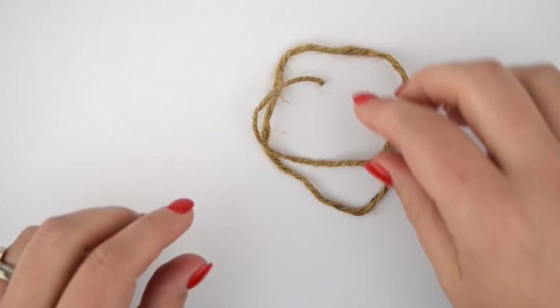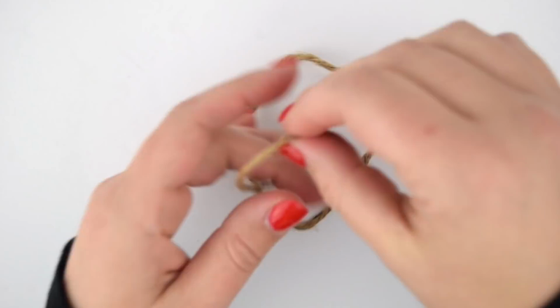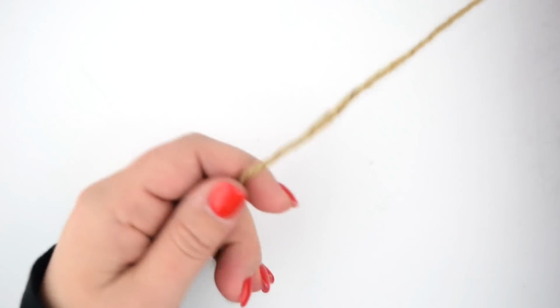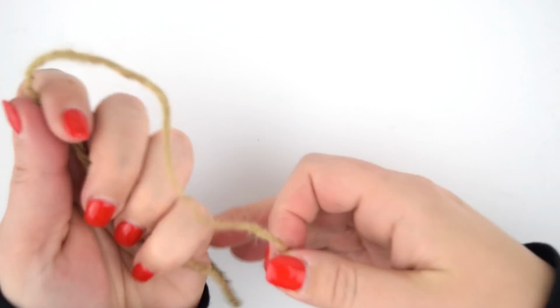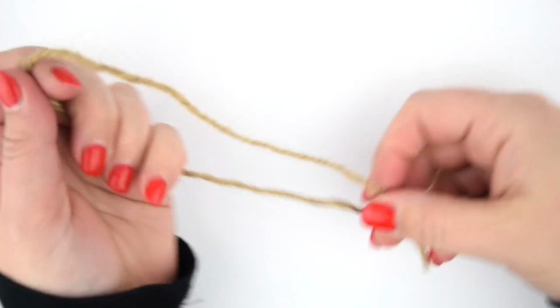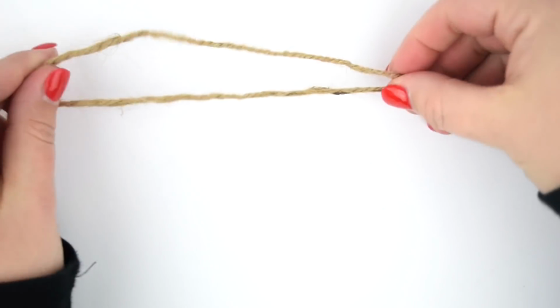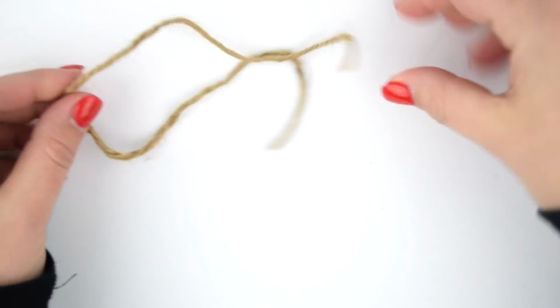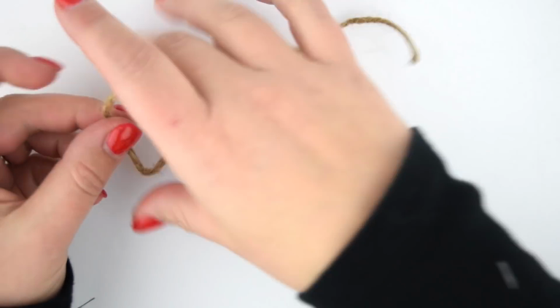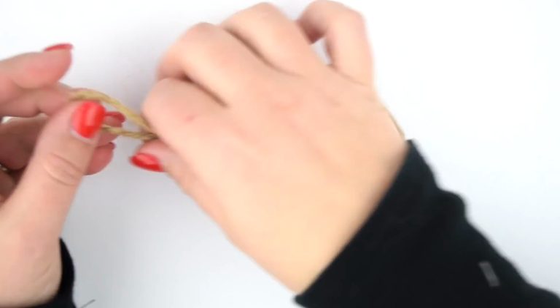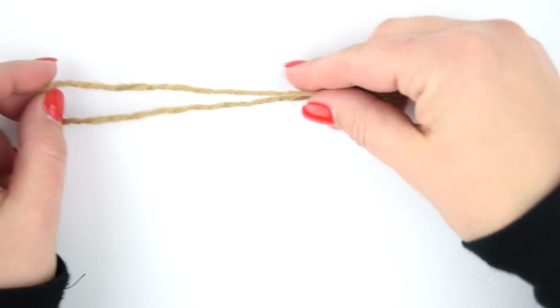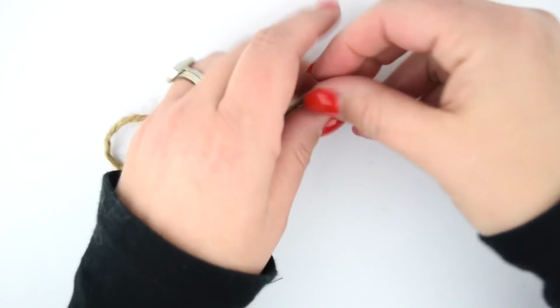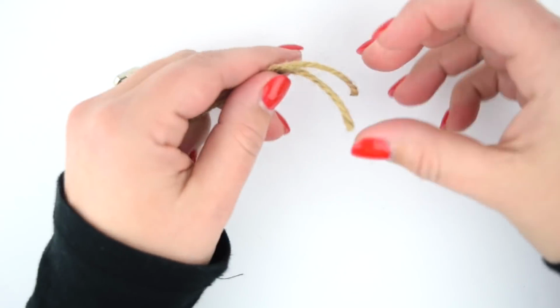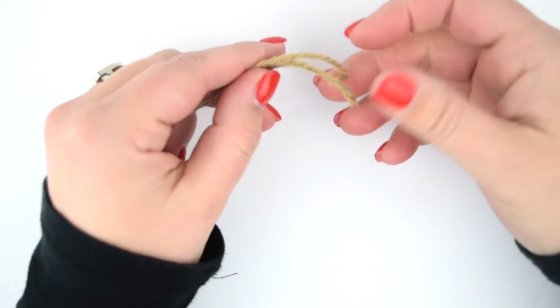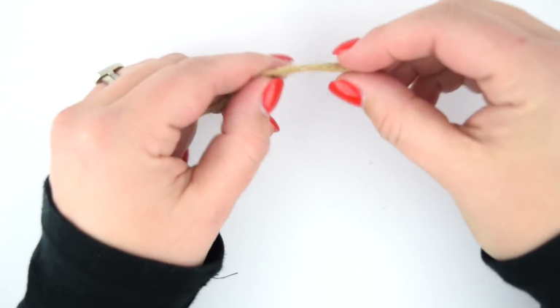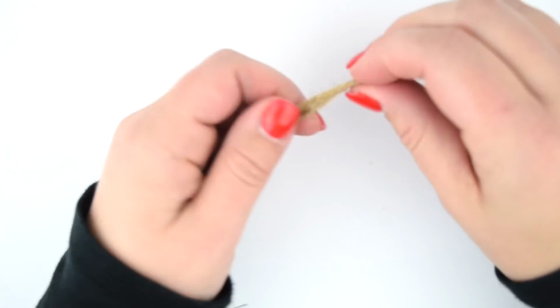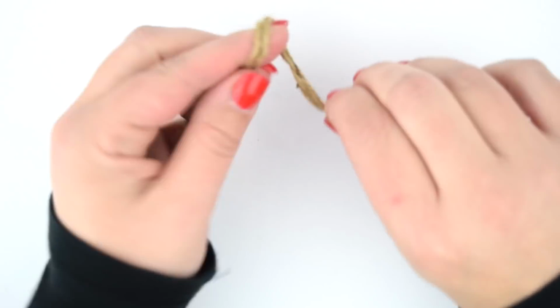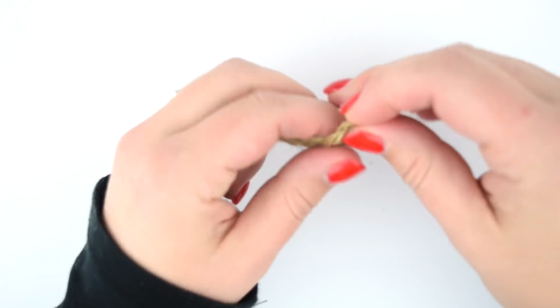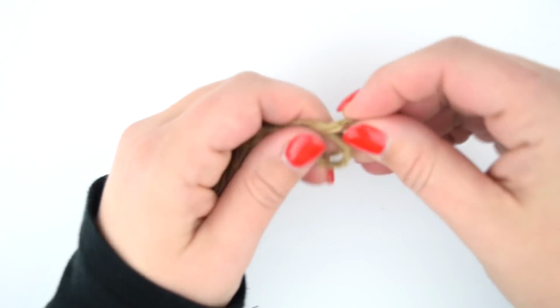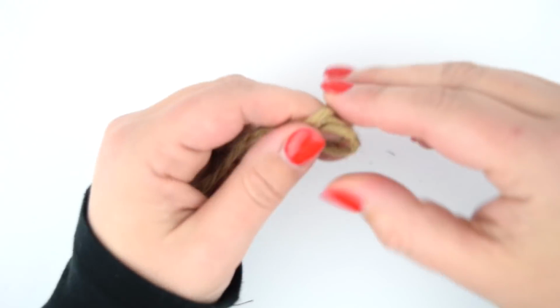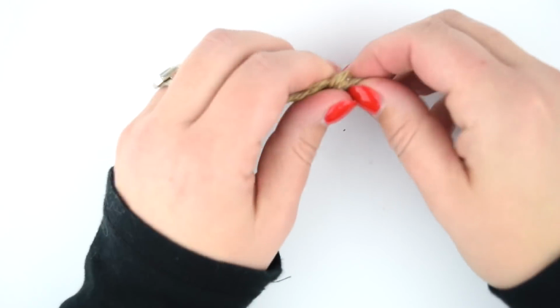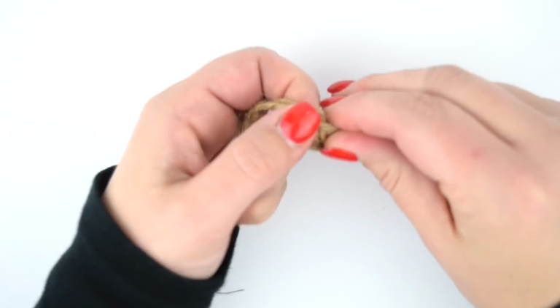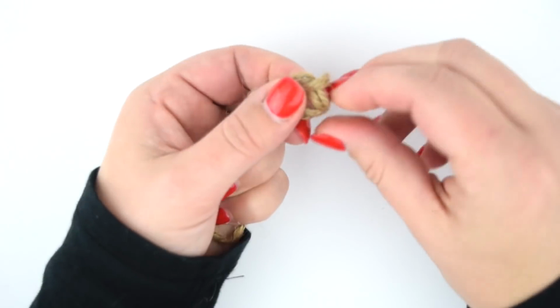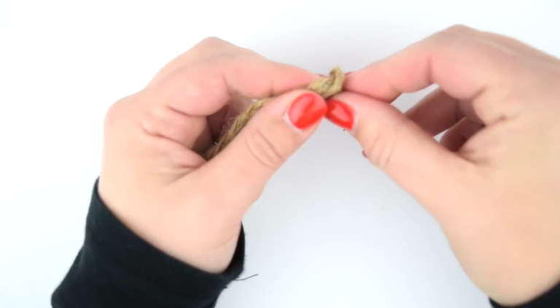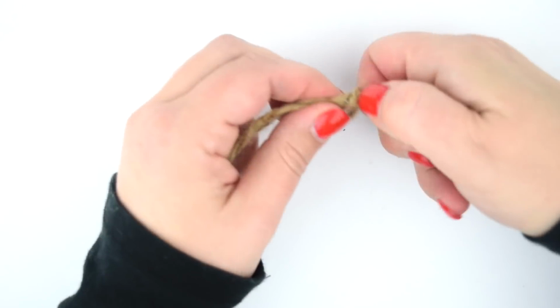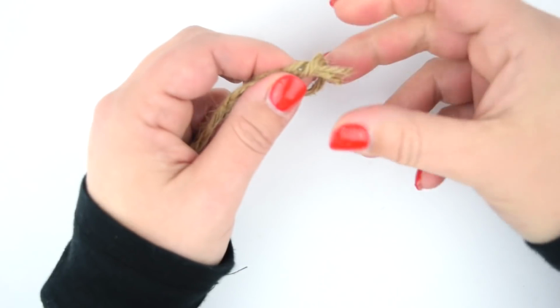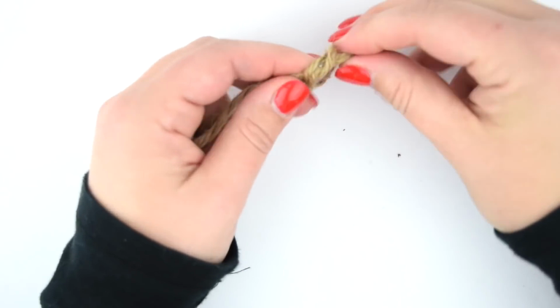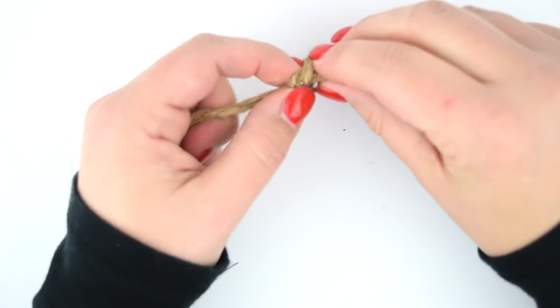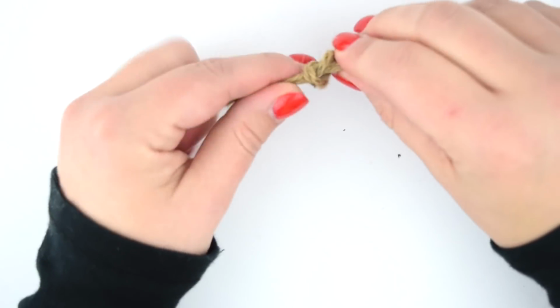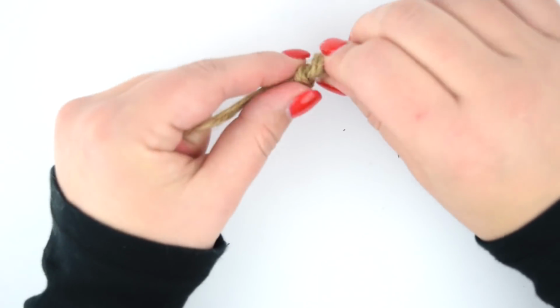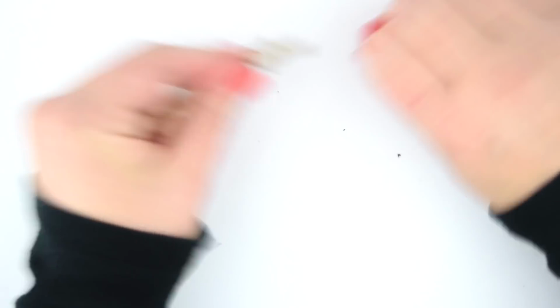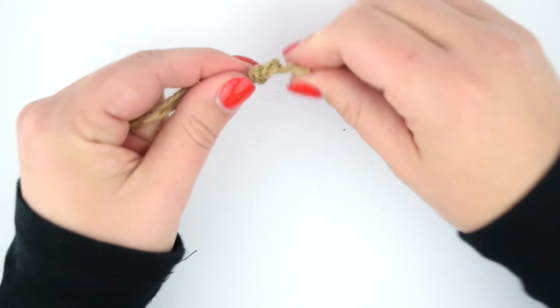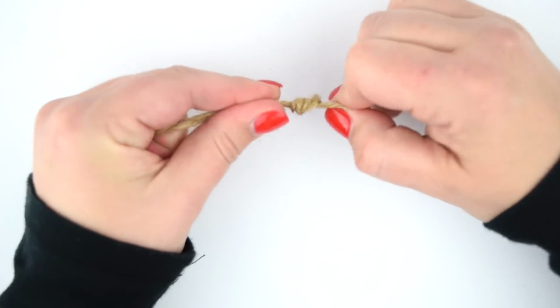We're gonna start out by taking about 10 inches of twine, just knotting it on the end, and setting it aside for later.